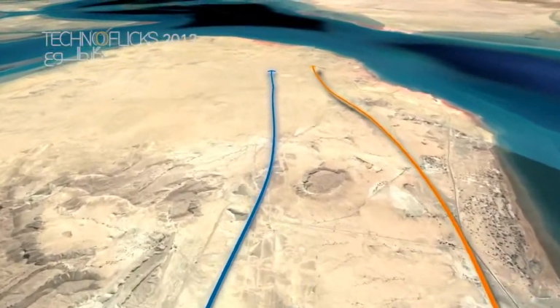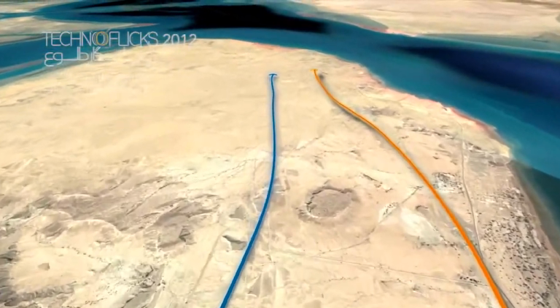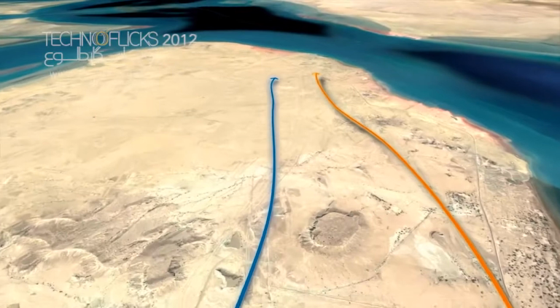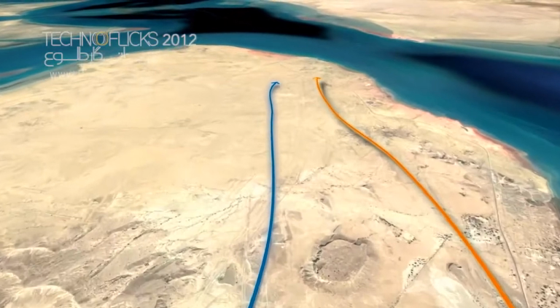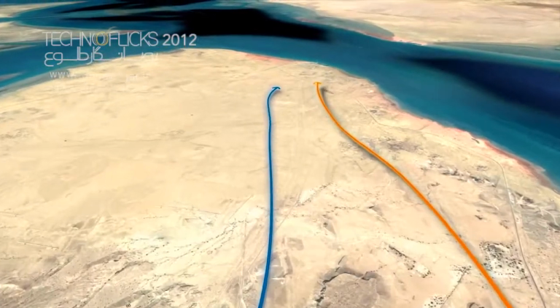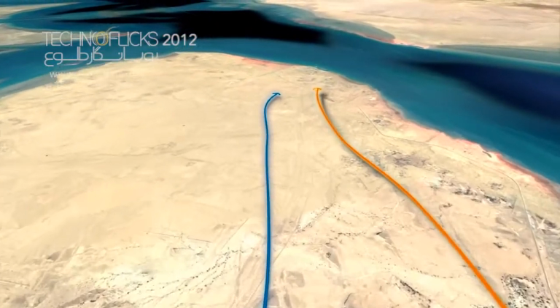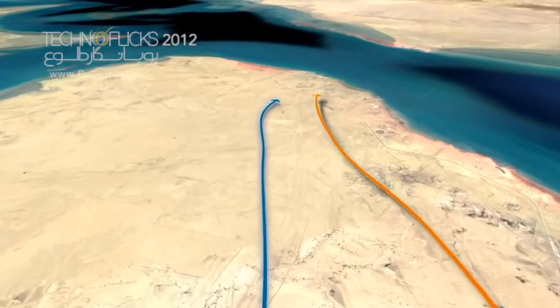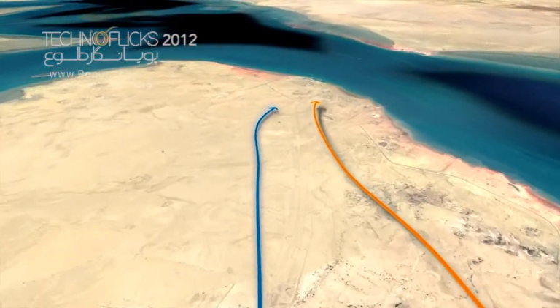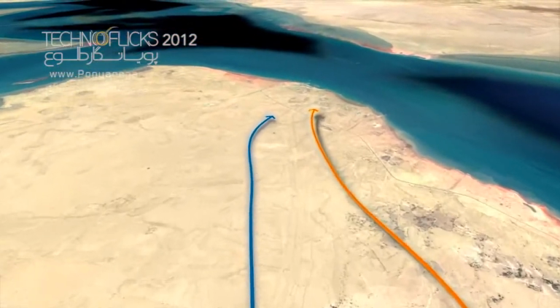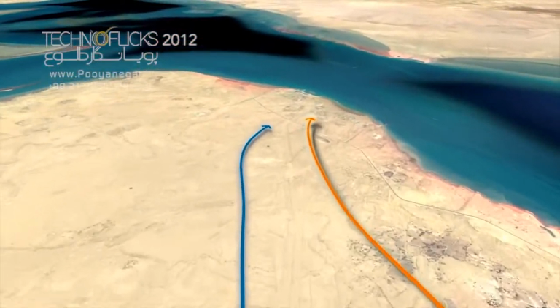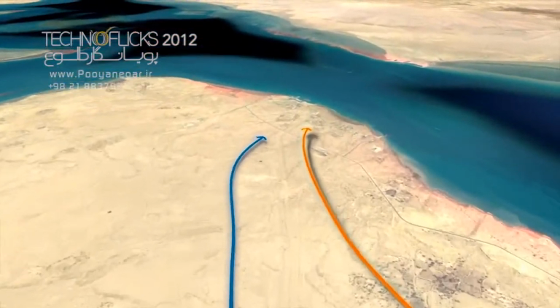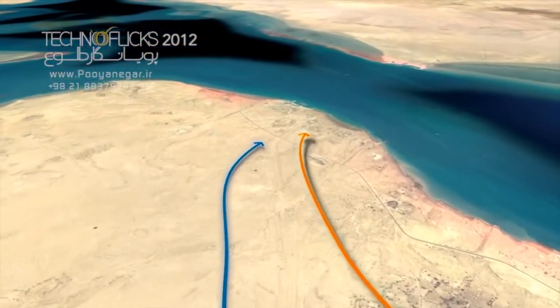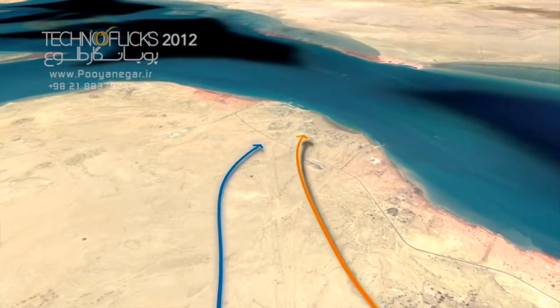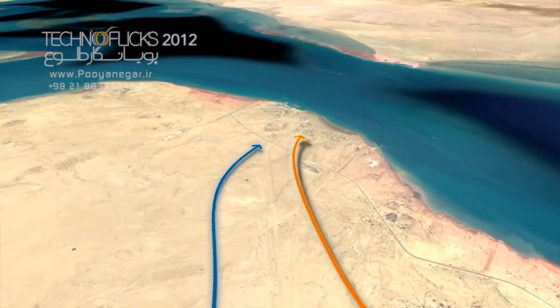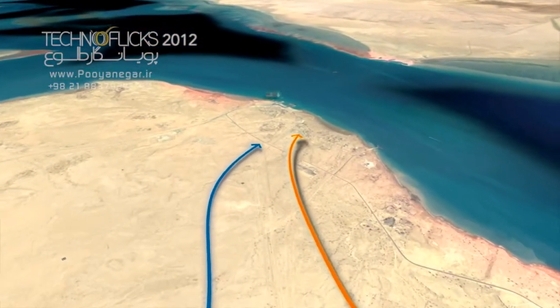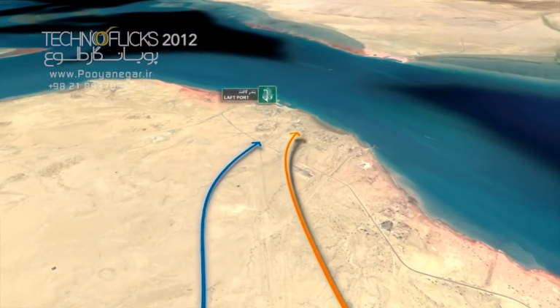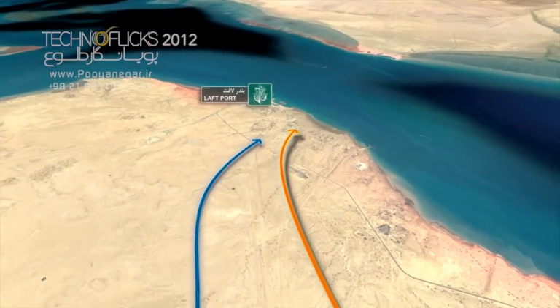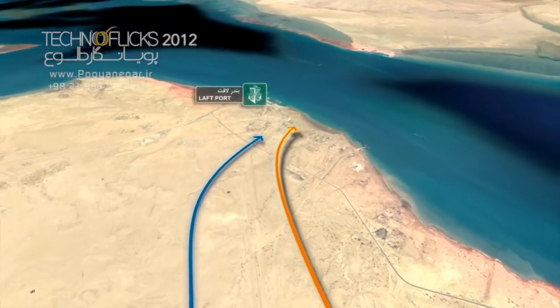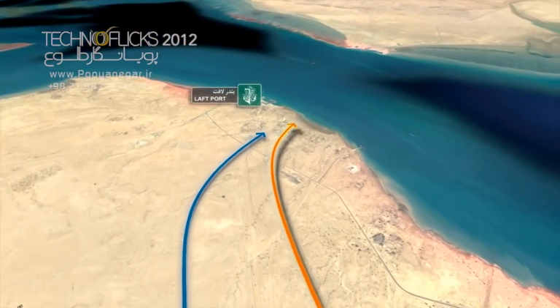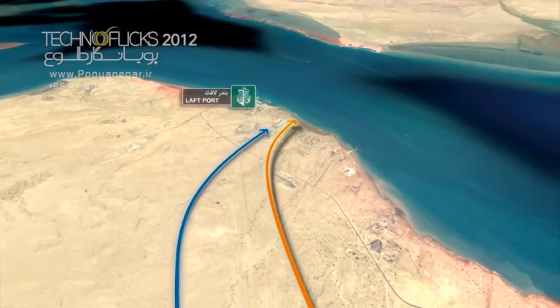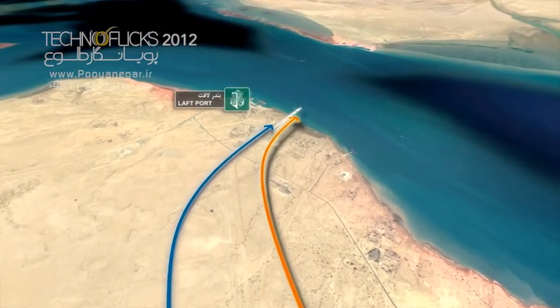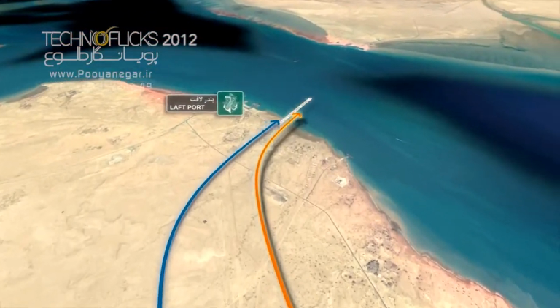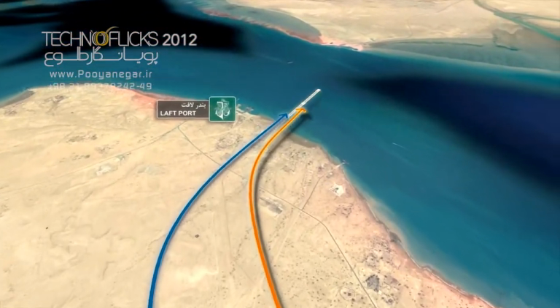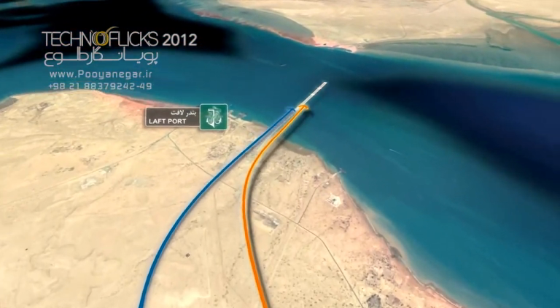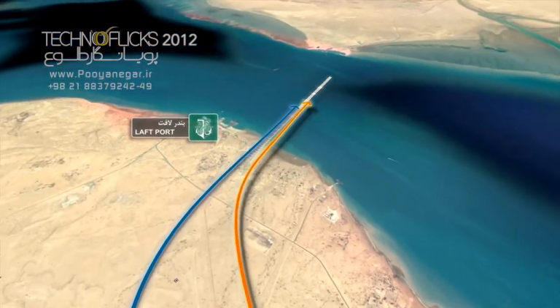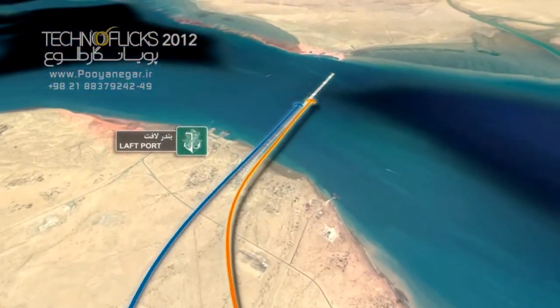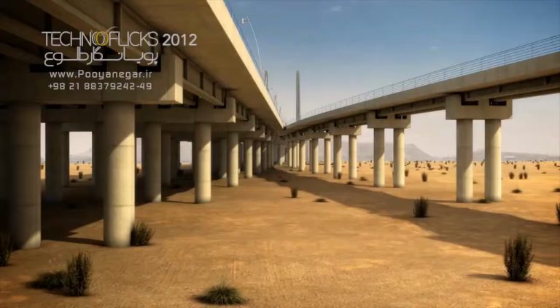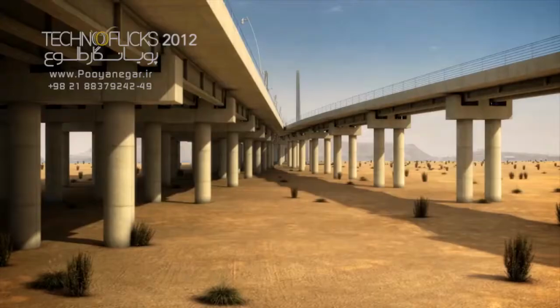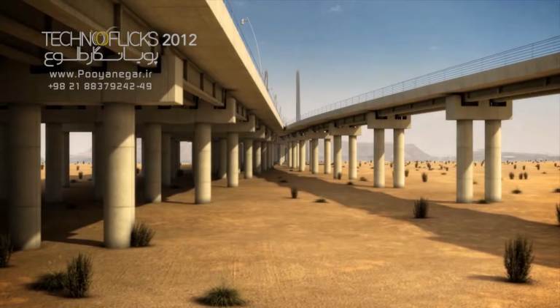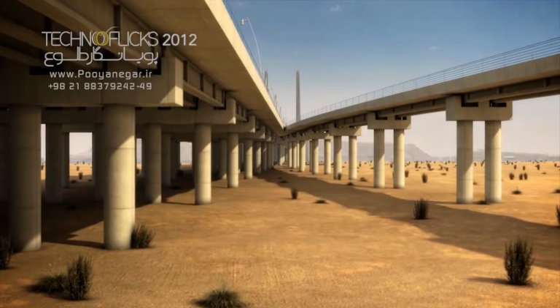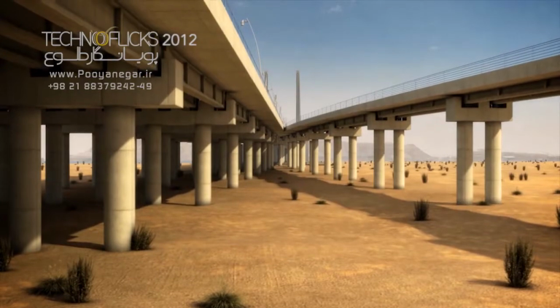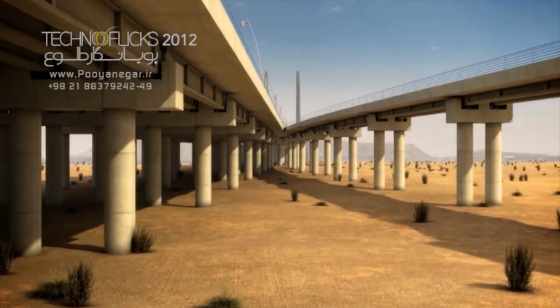Passing a 28 km path inside the island near Laft Port, these routes get closer to each other.